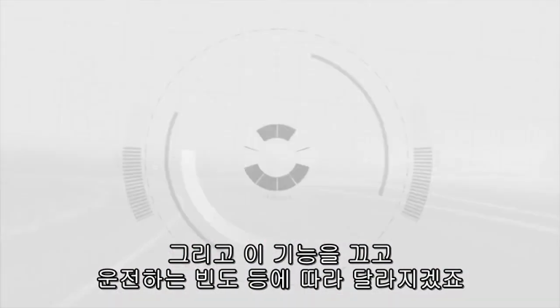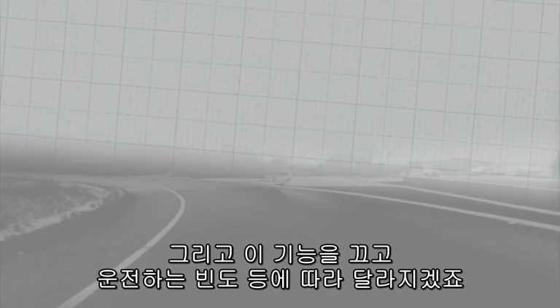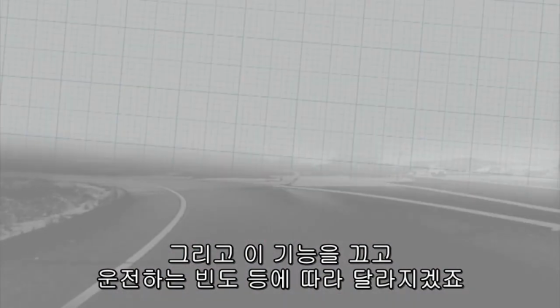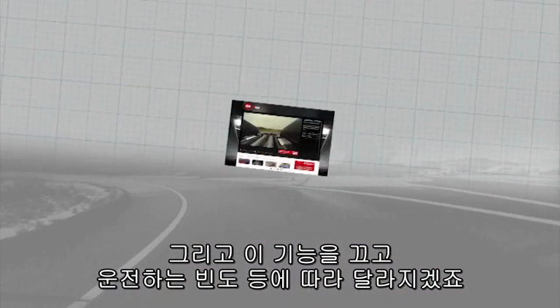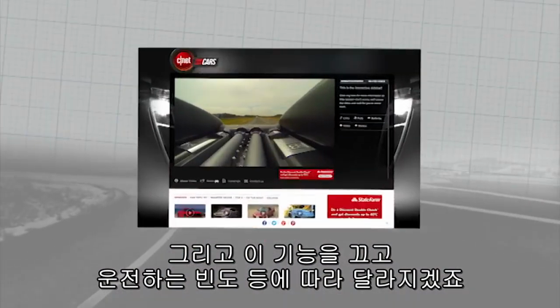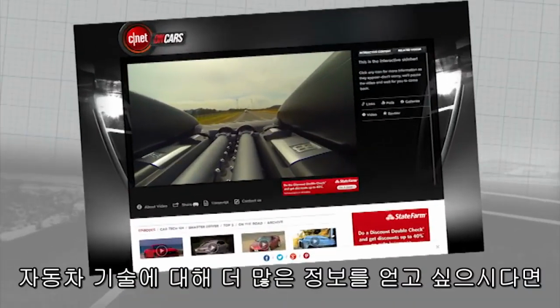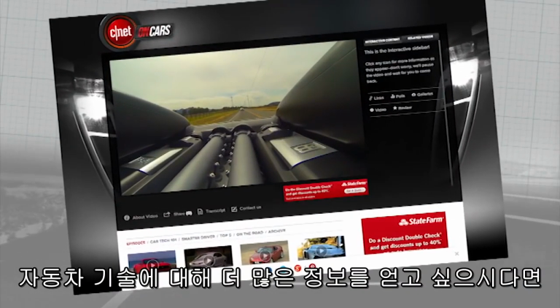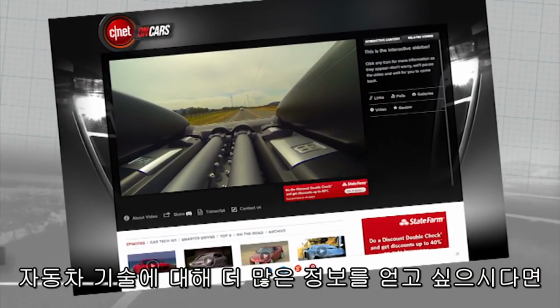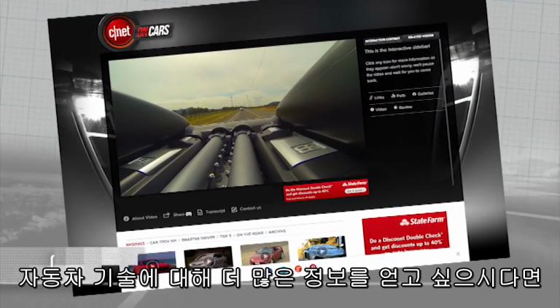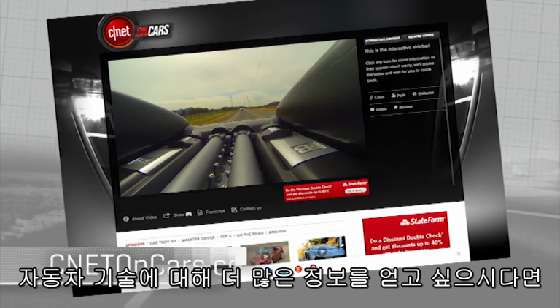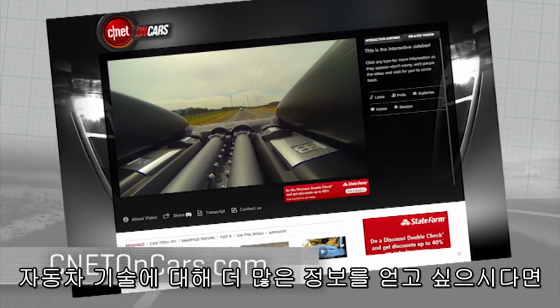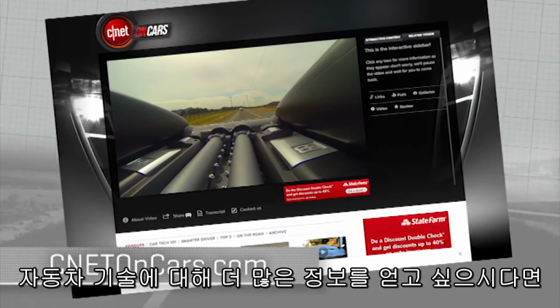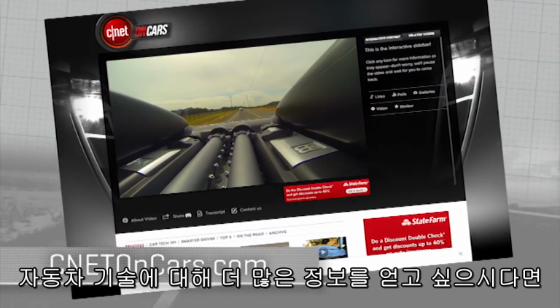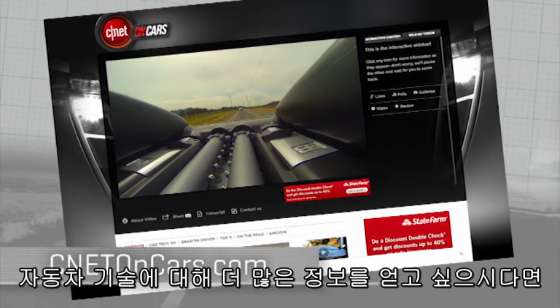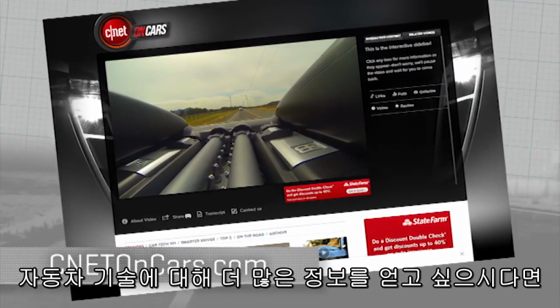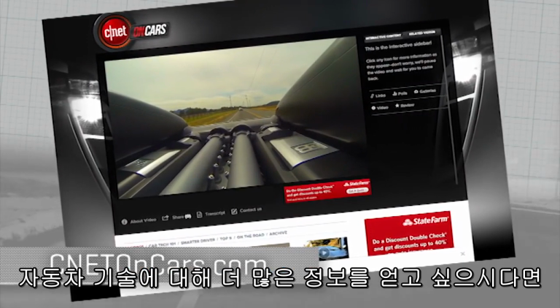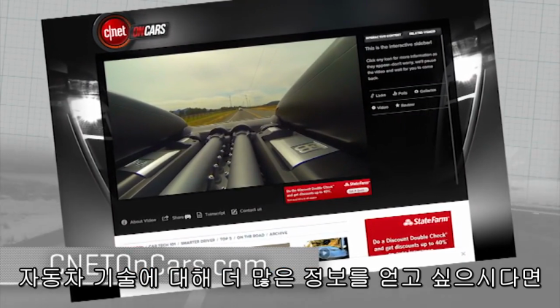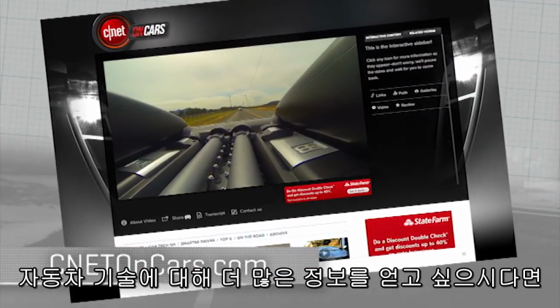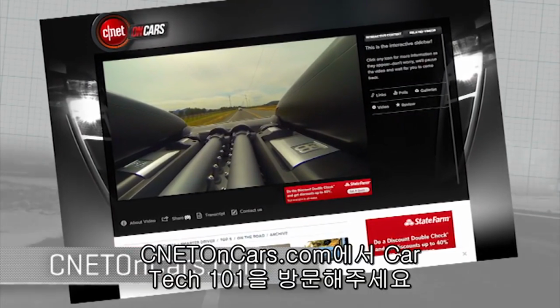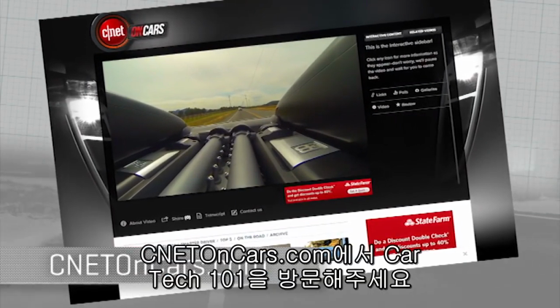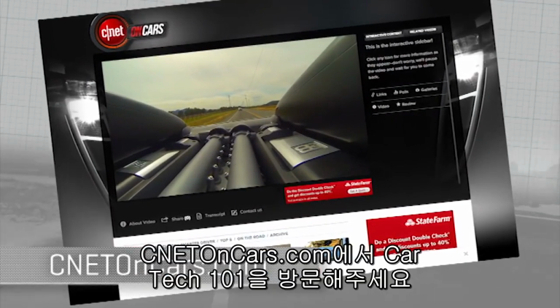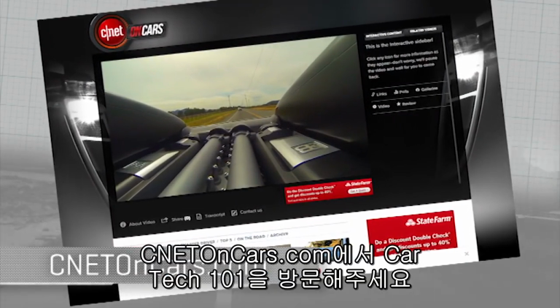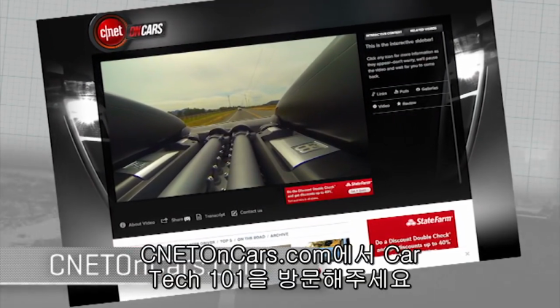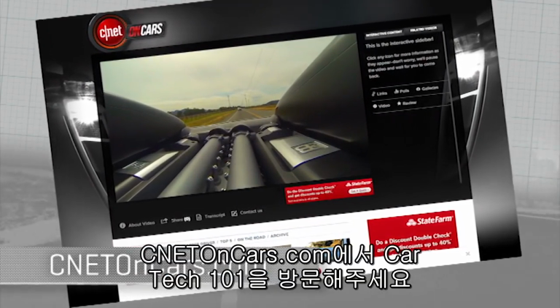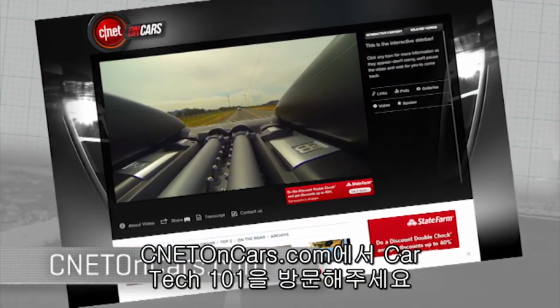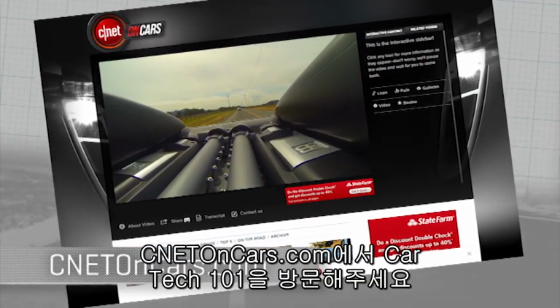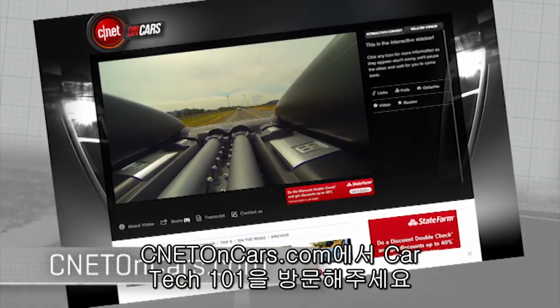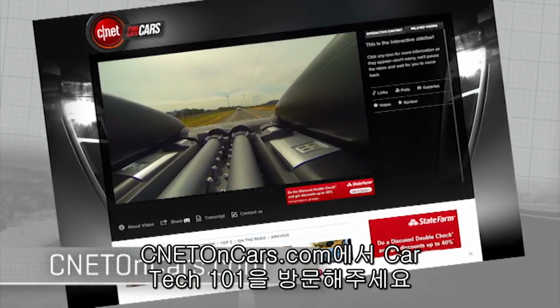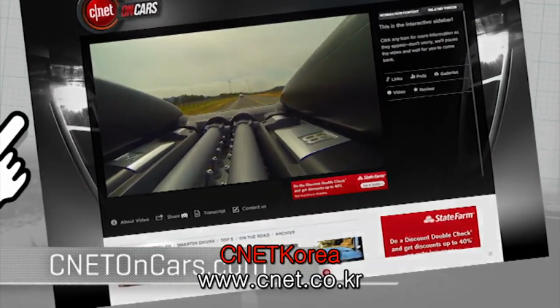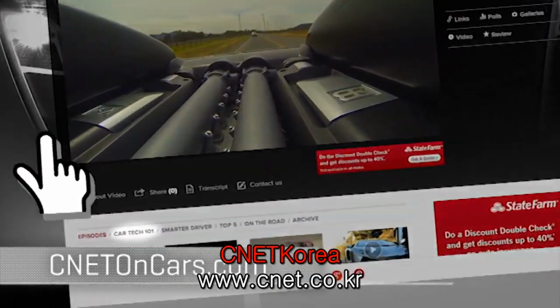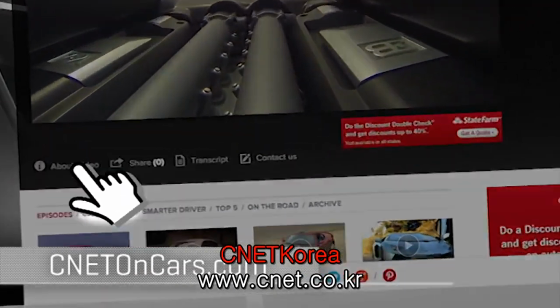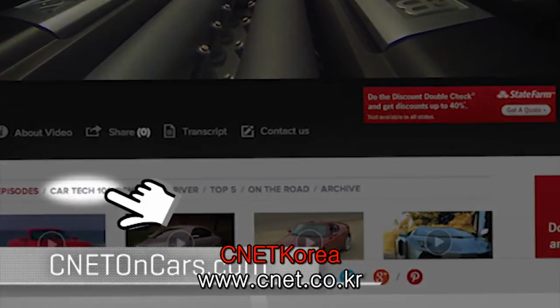More car tech demystified right now at cnetoncars.com — click on Car Tech 101.